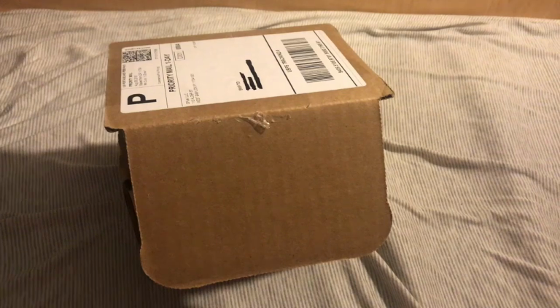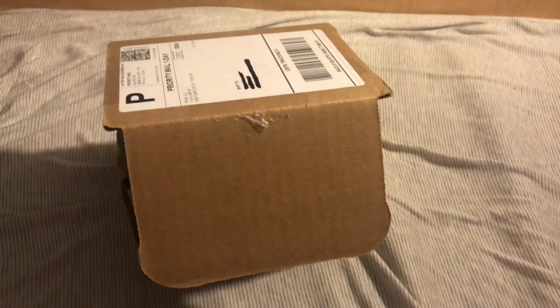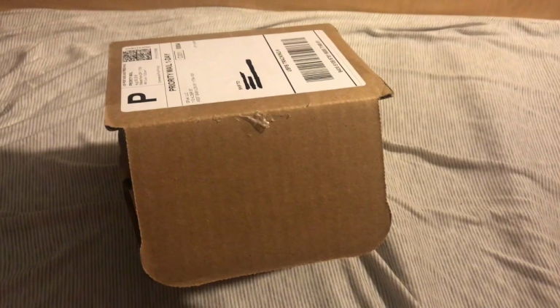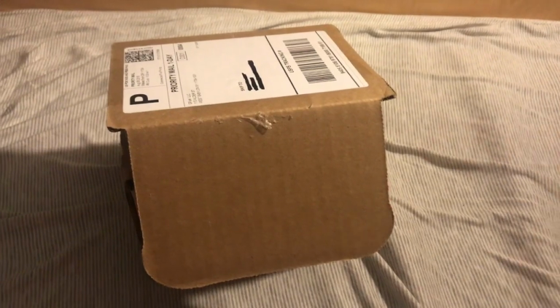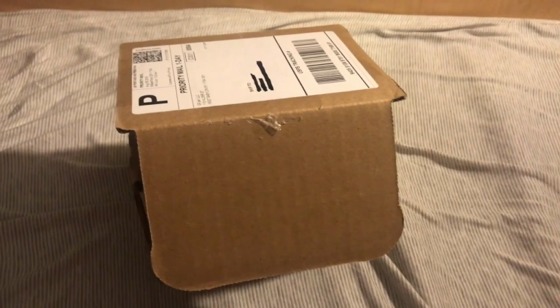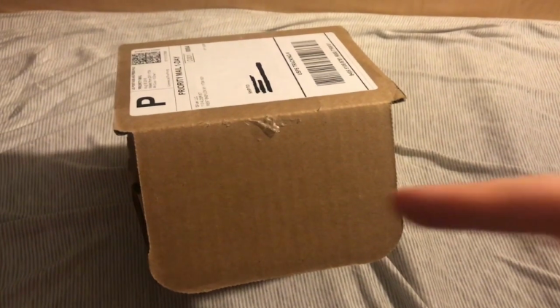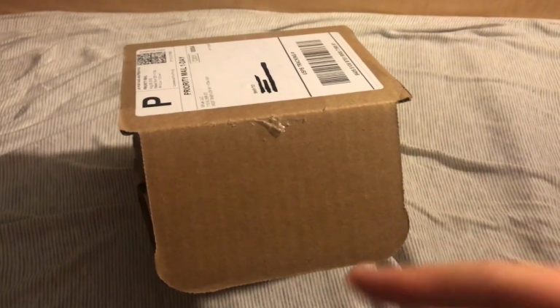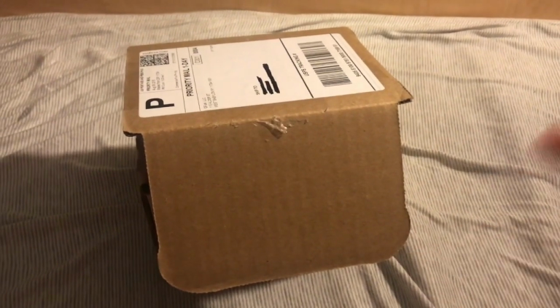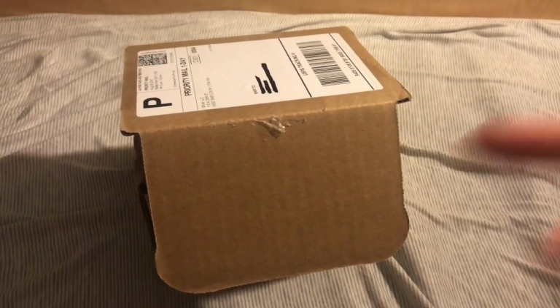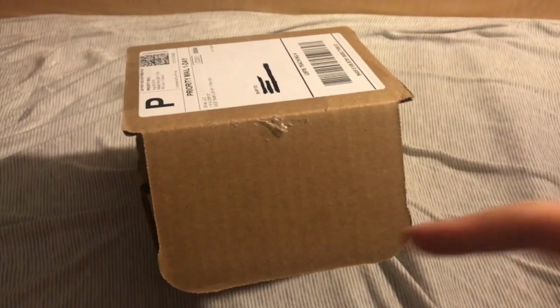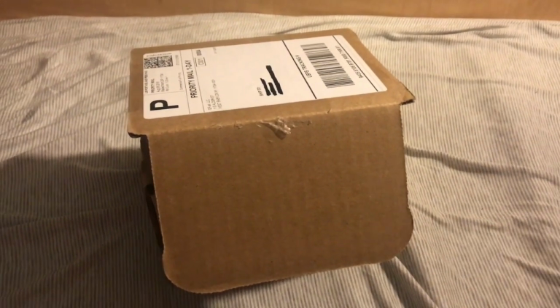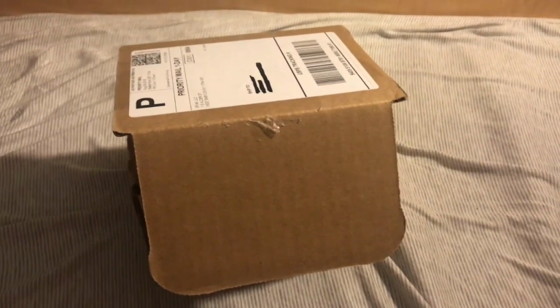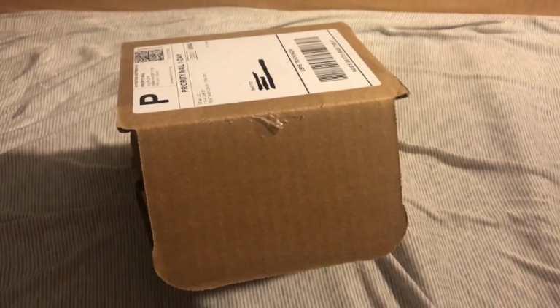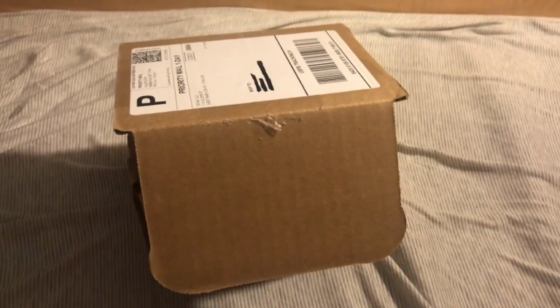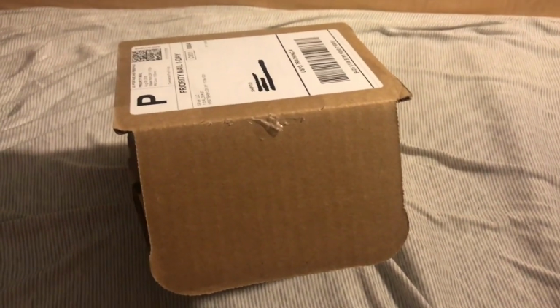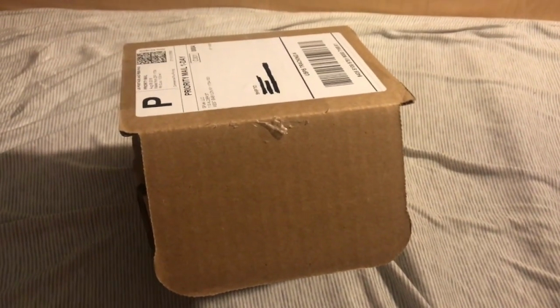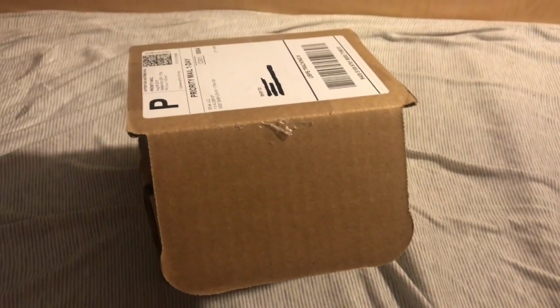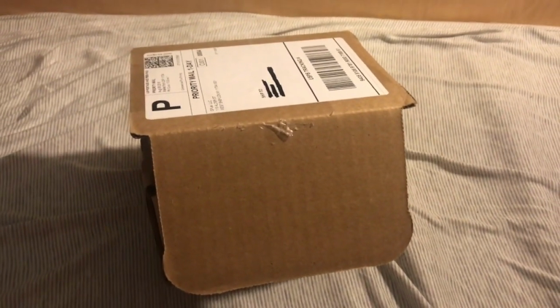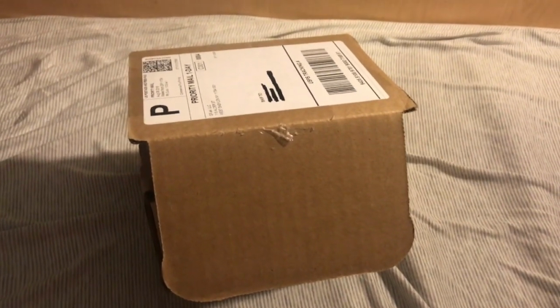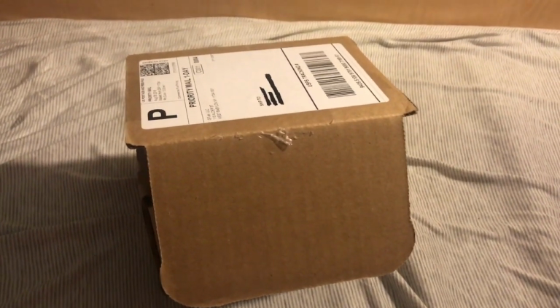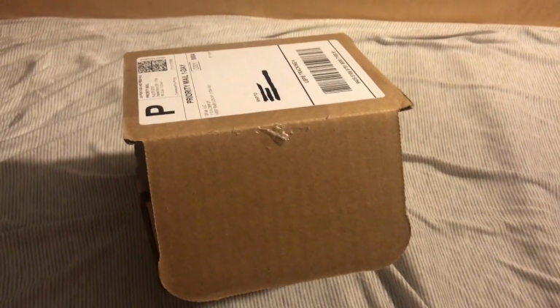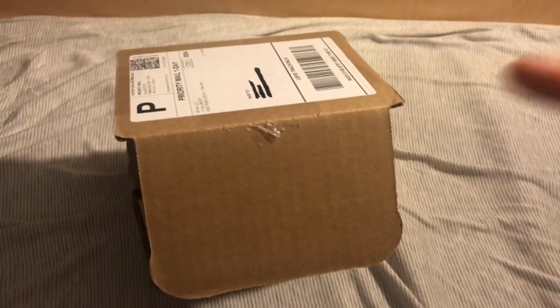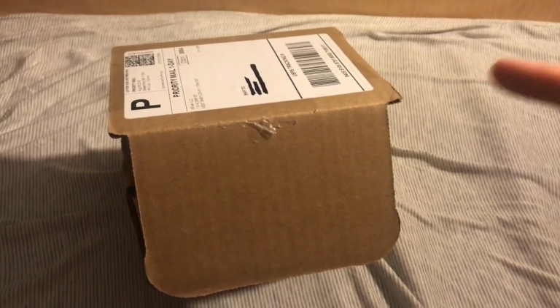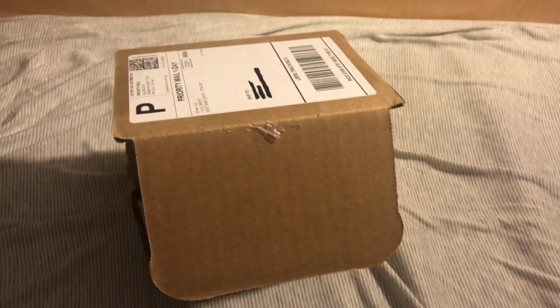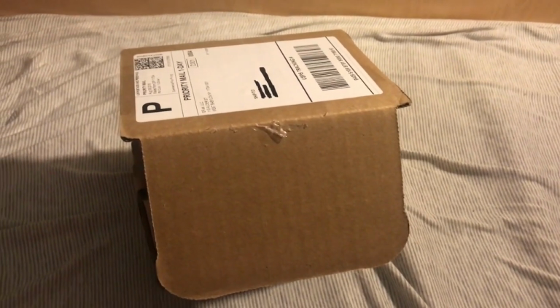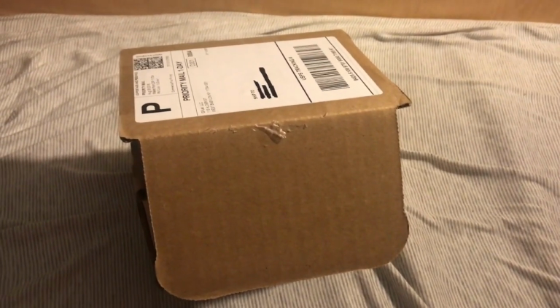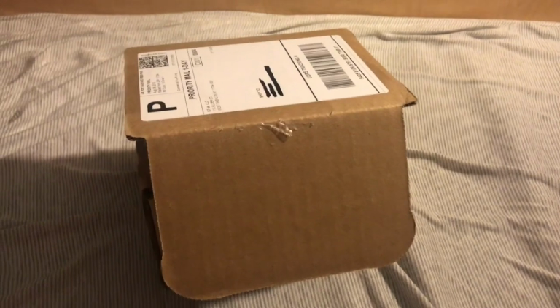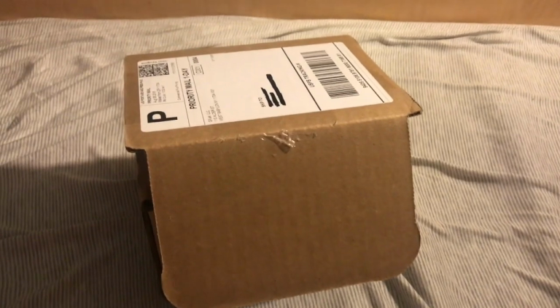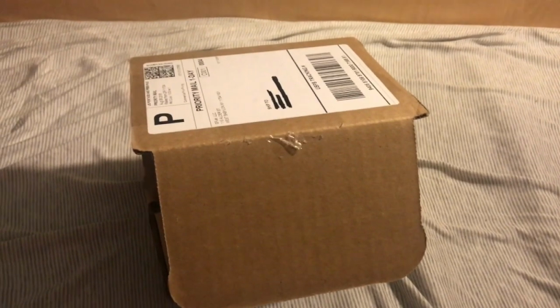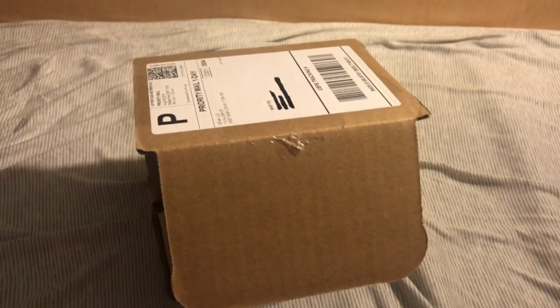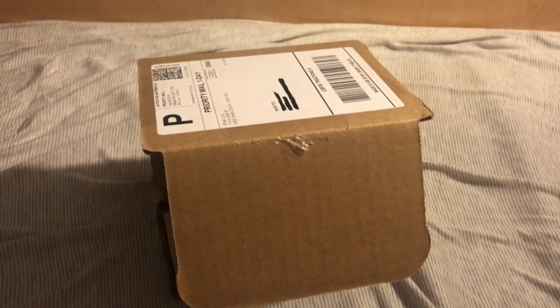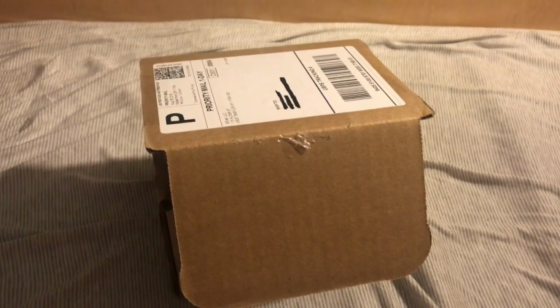Yo guys, what is going on? Sizer here. Welcome back to another video. Today we have another unboxing, of course, from Gamma Labs.